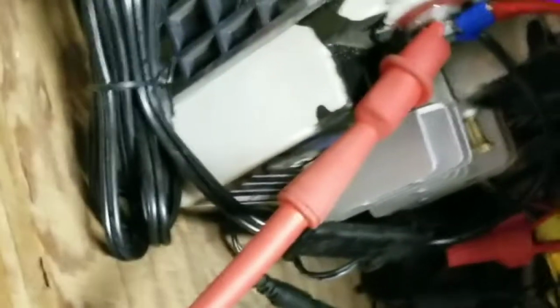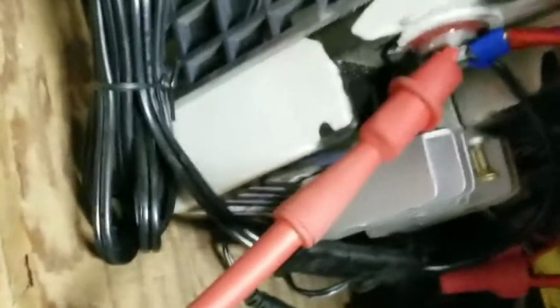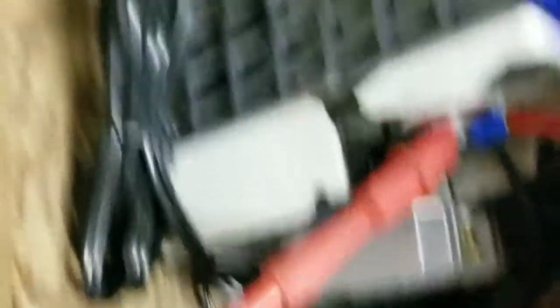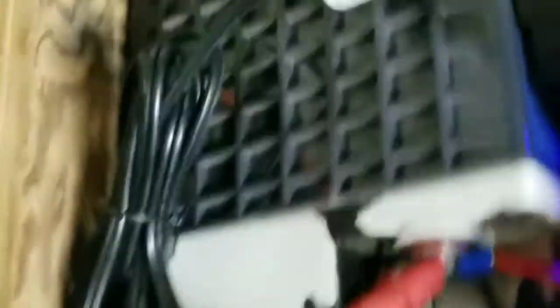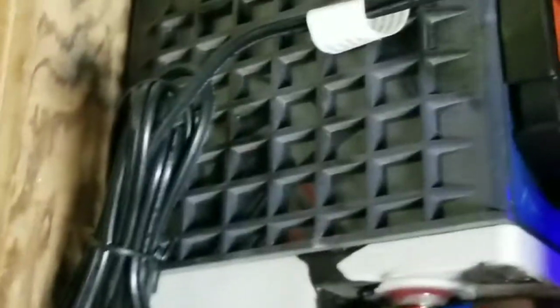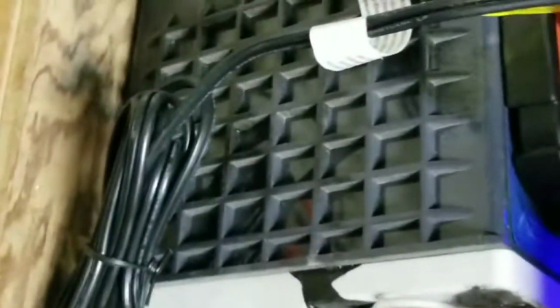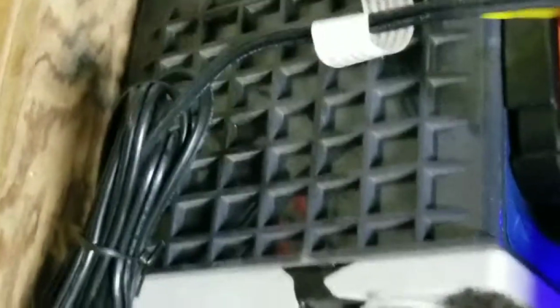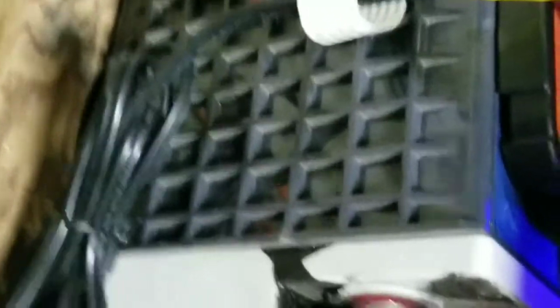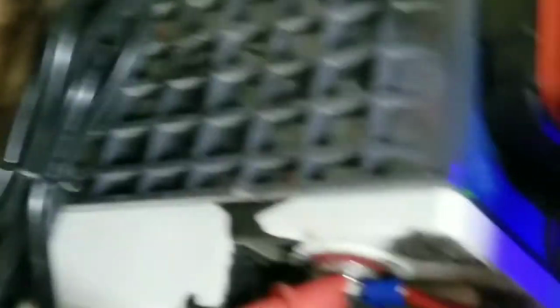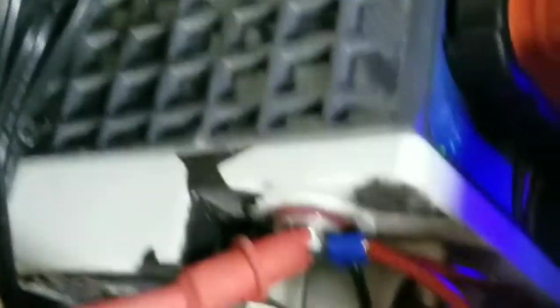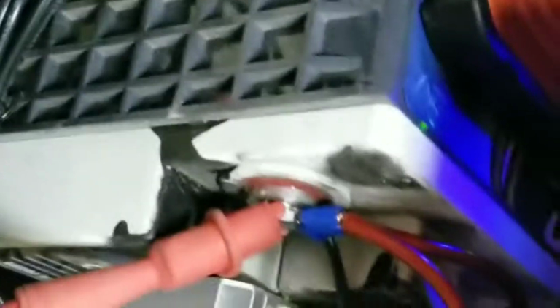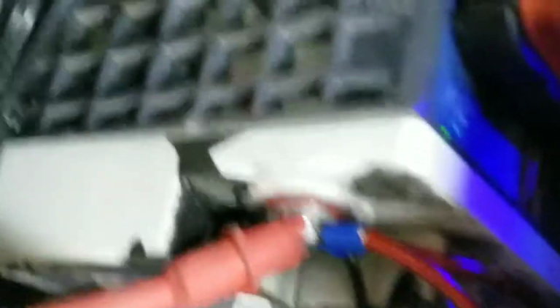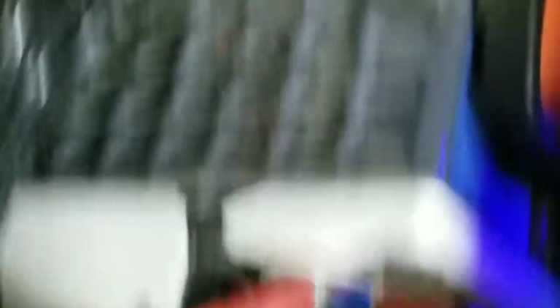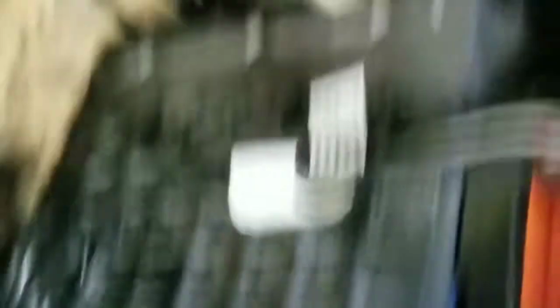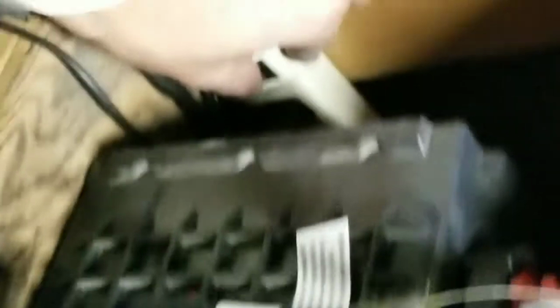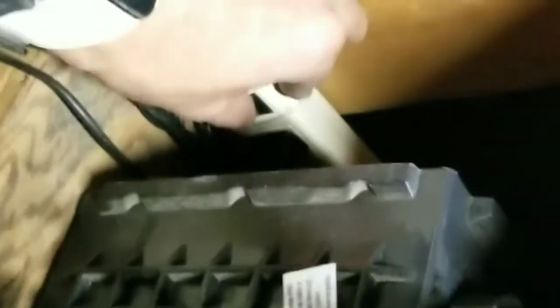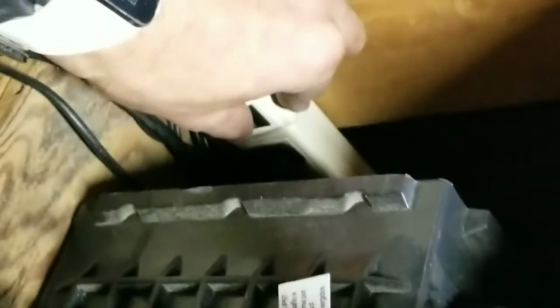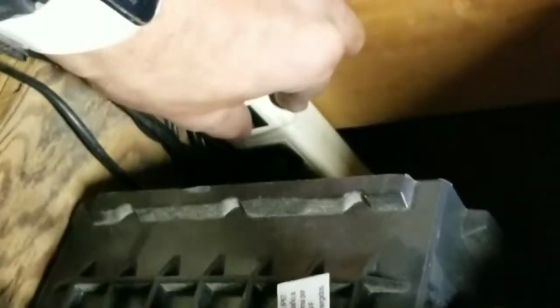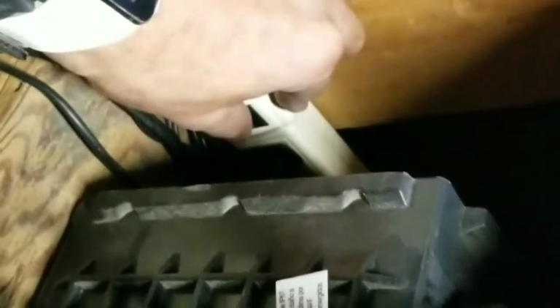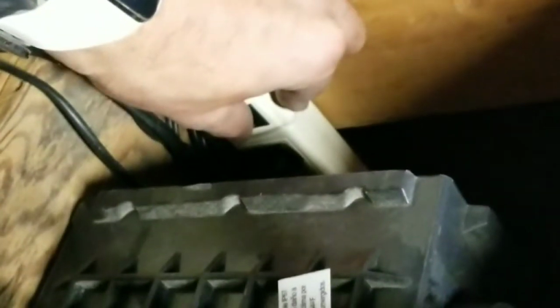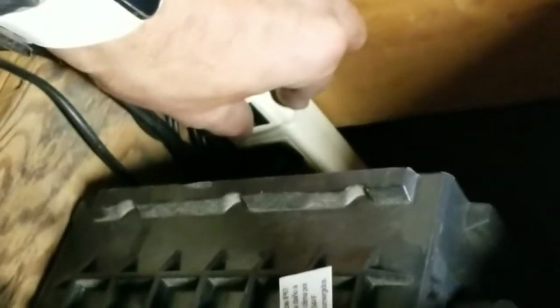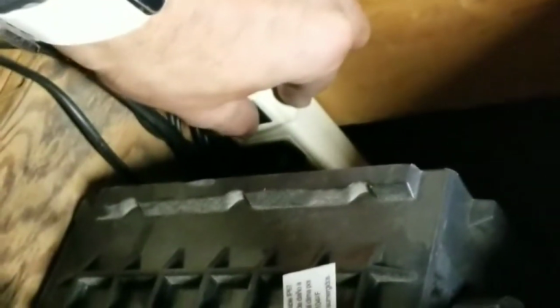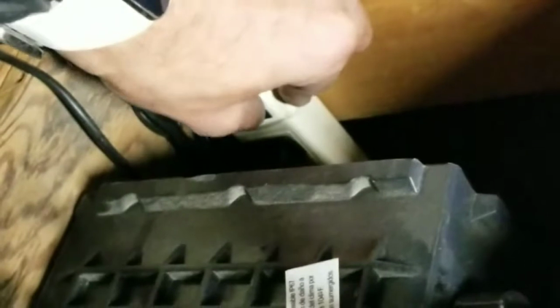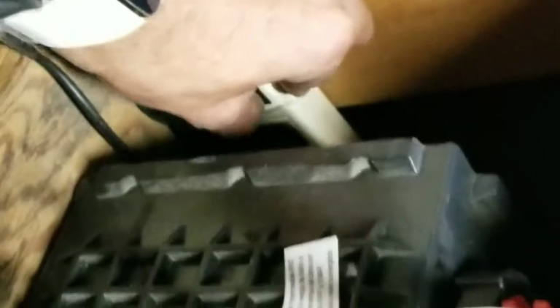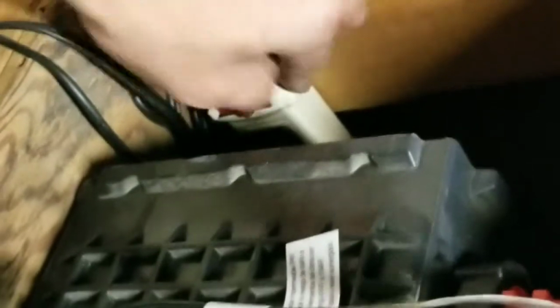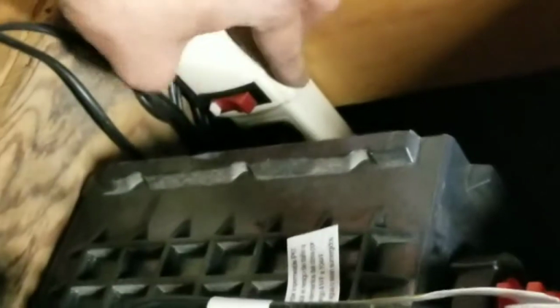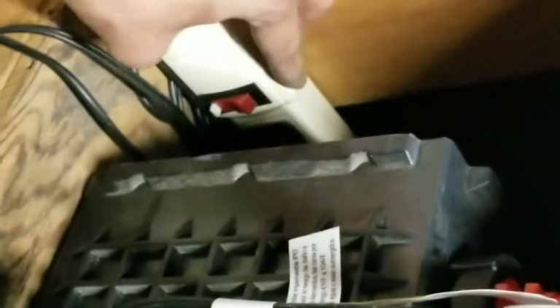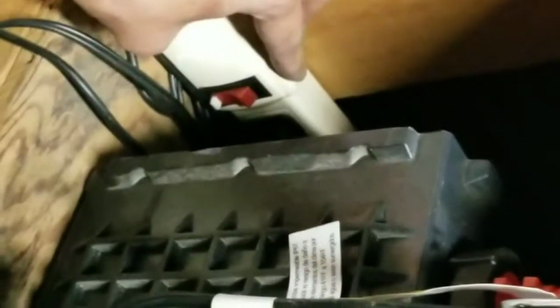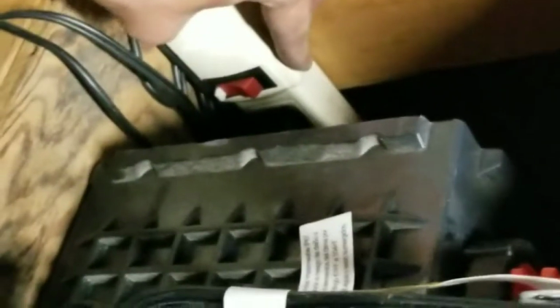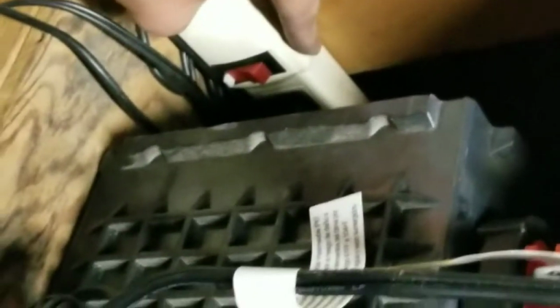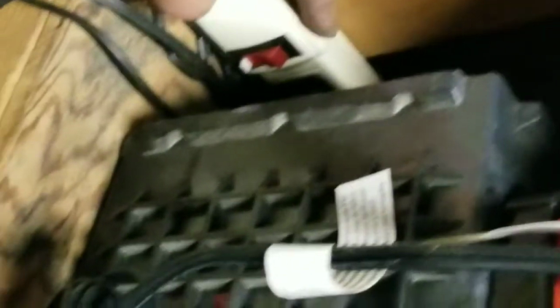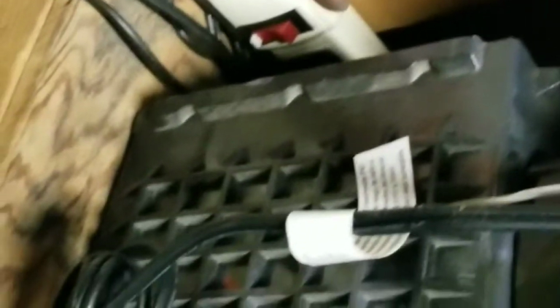This right here is equivalent to a power outage. Oh my God, the power went out.